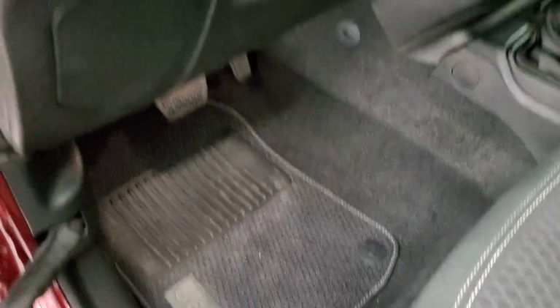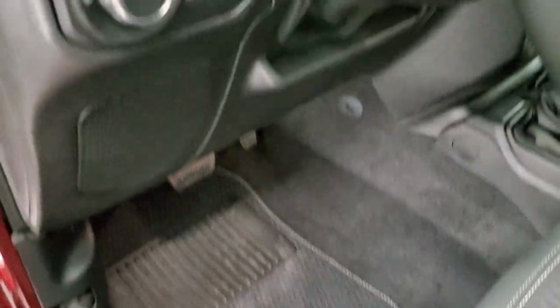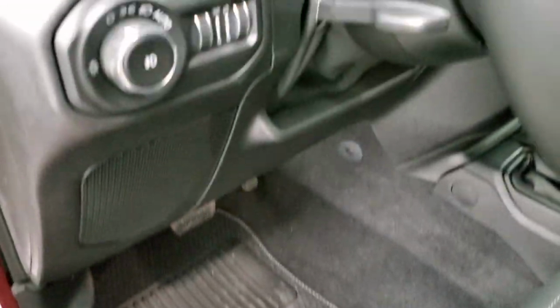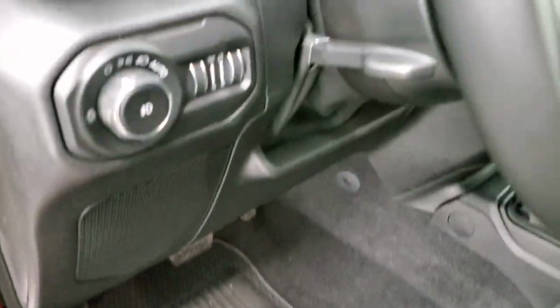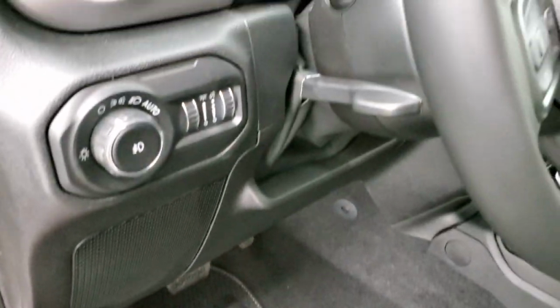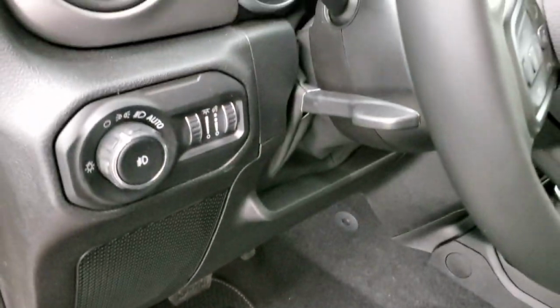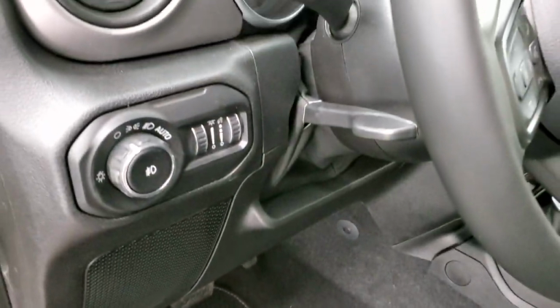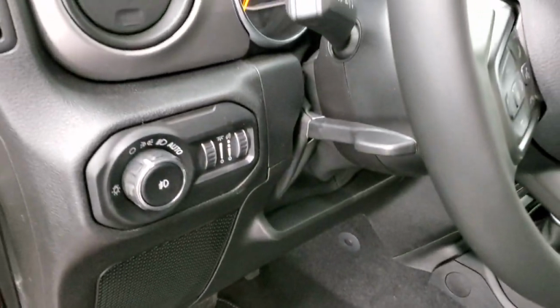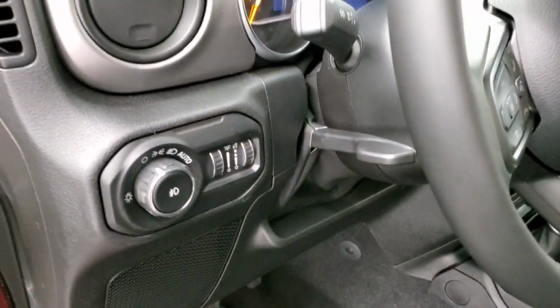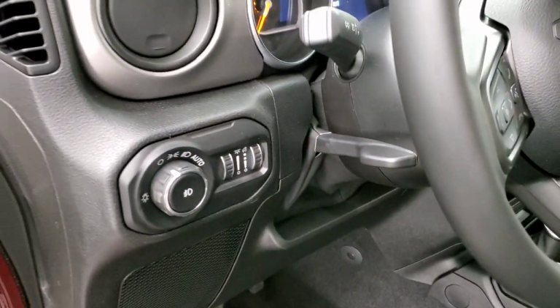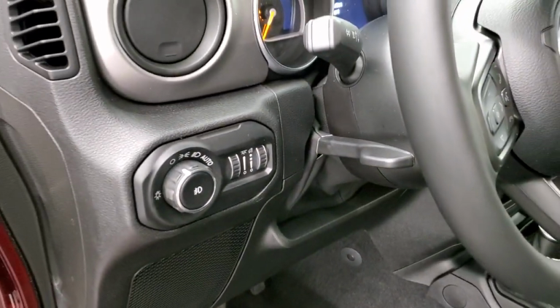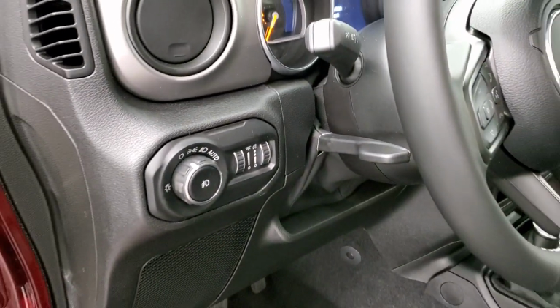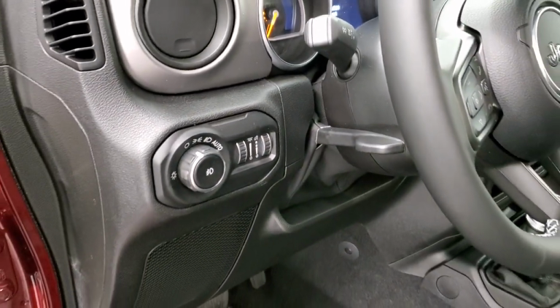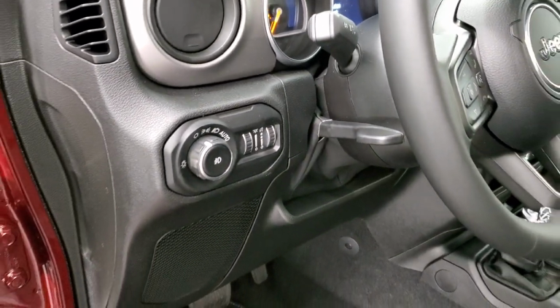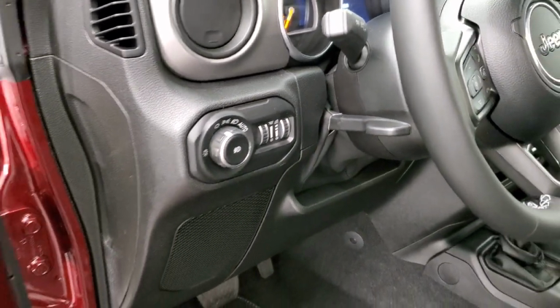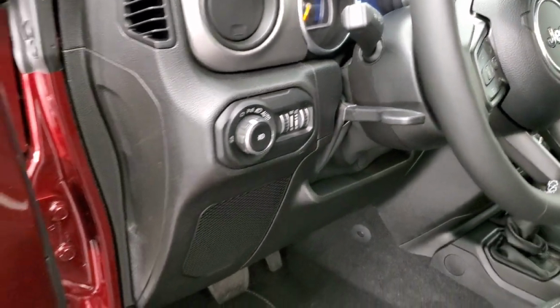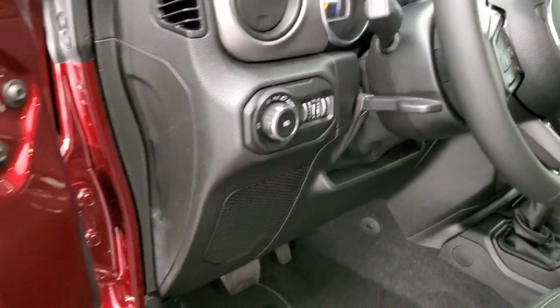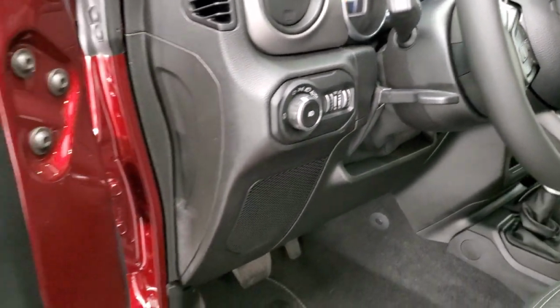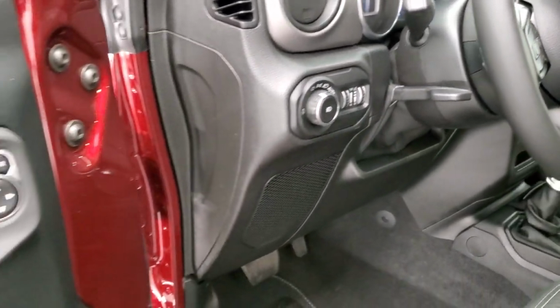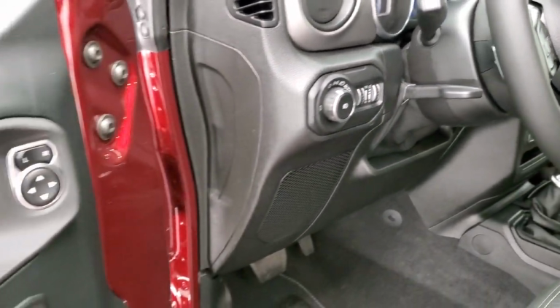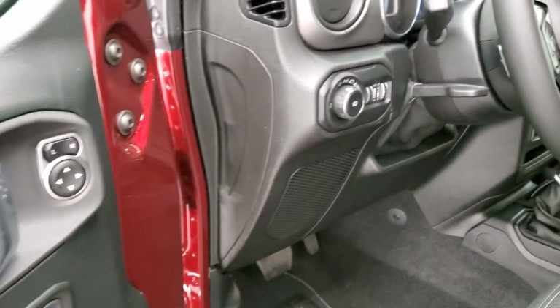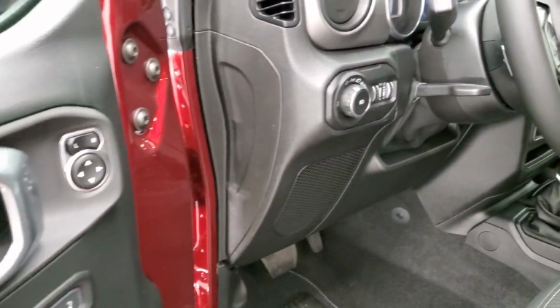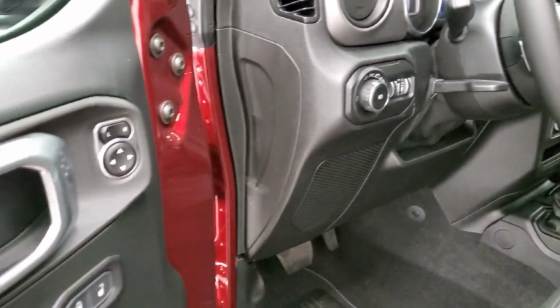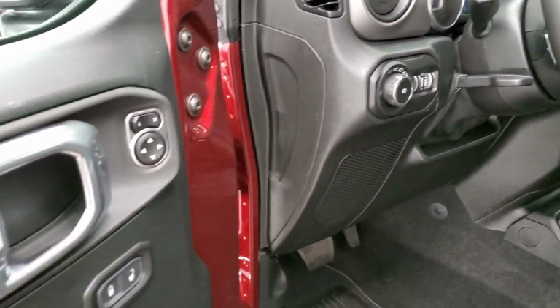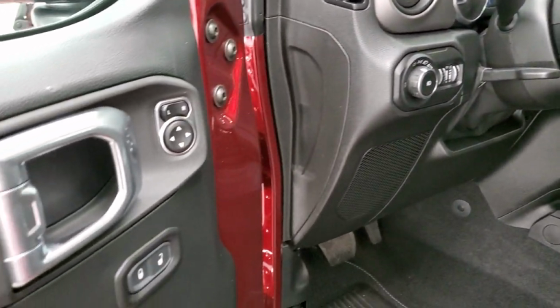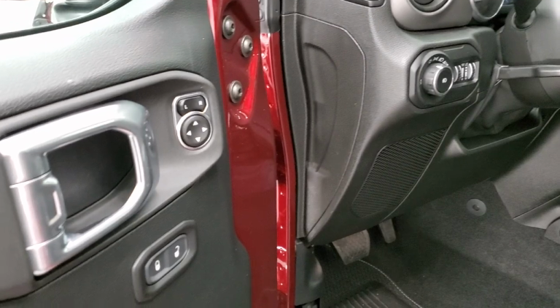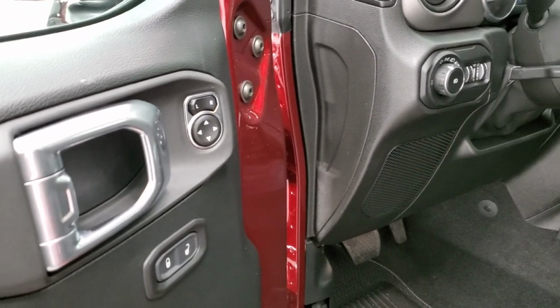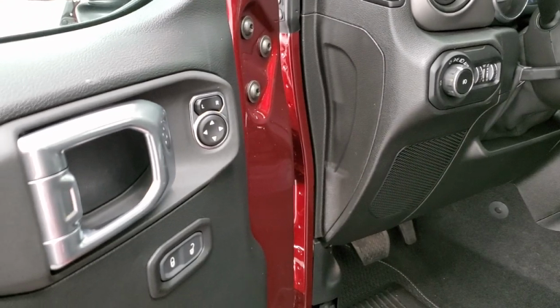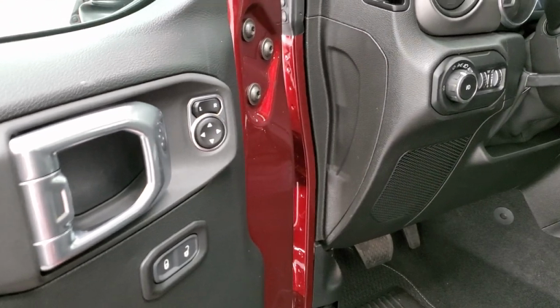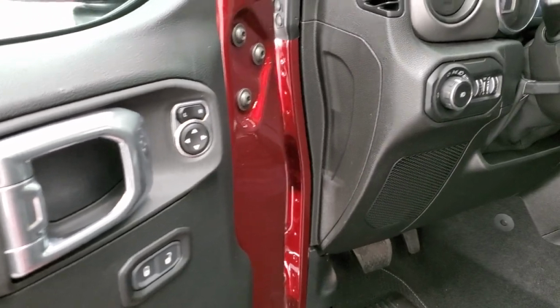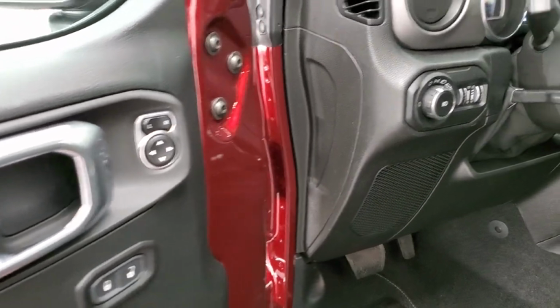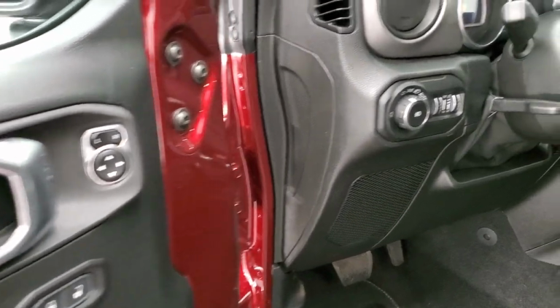Auto headlamps, tilt and telescopic steering wheel, power mirrors, and power locks.